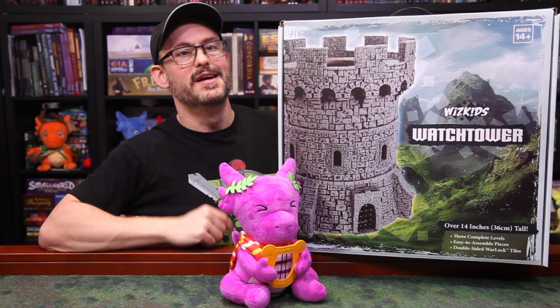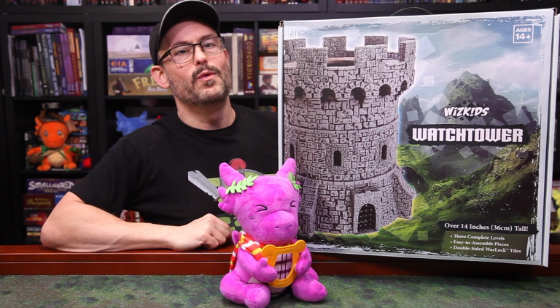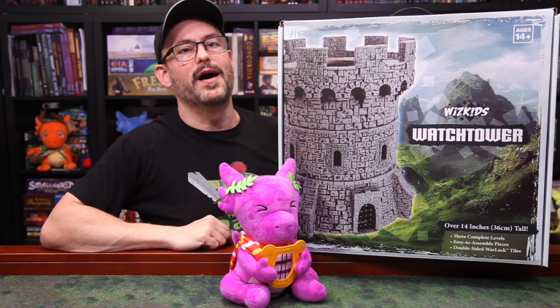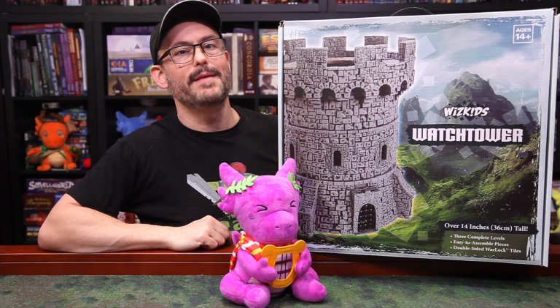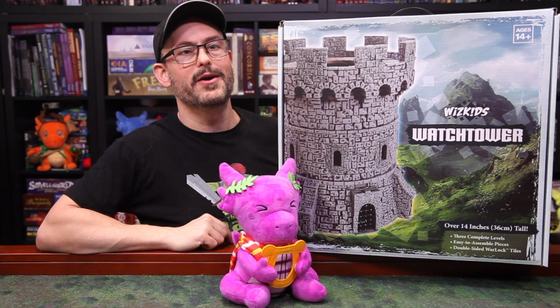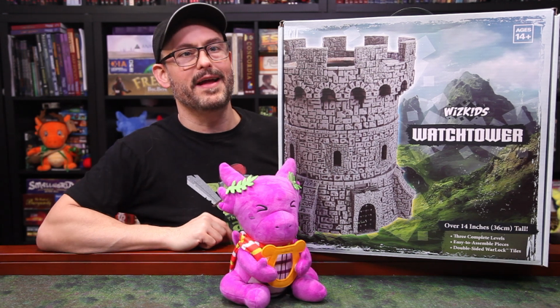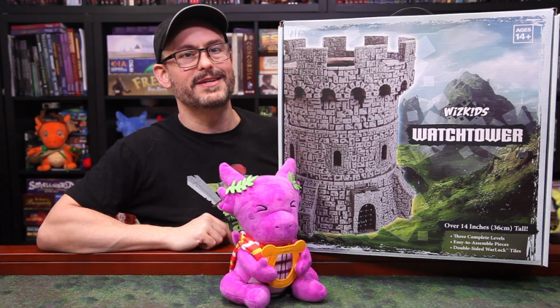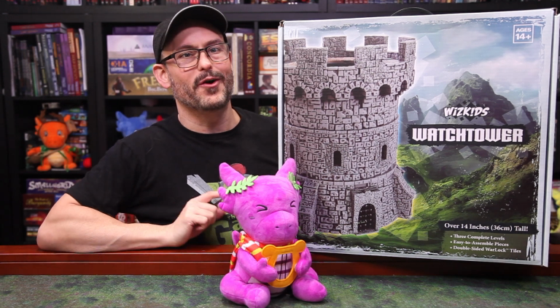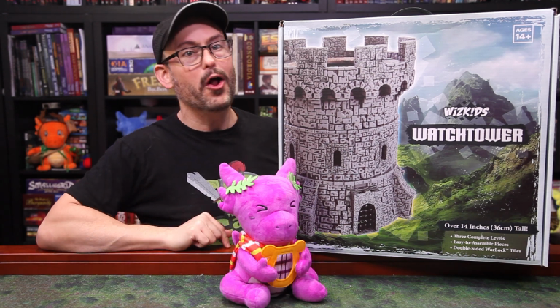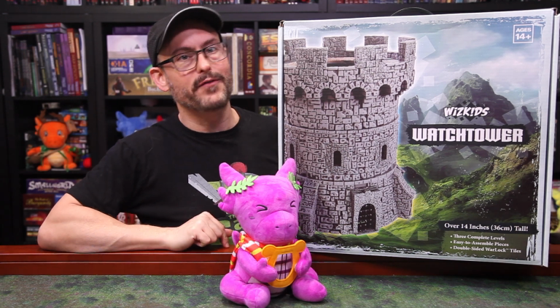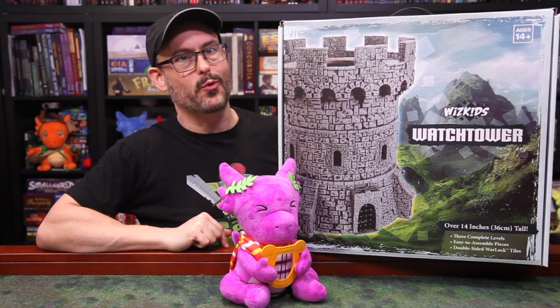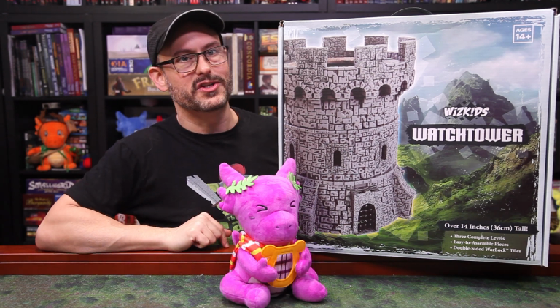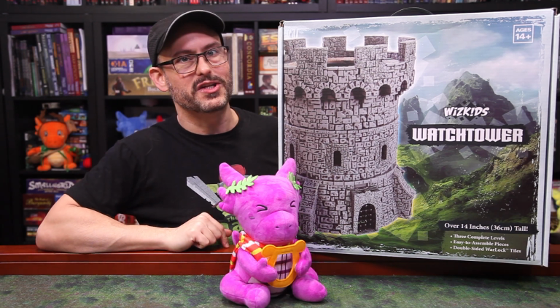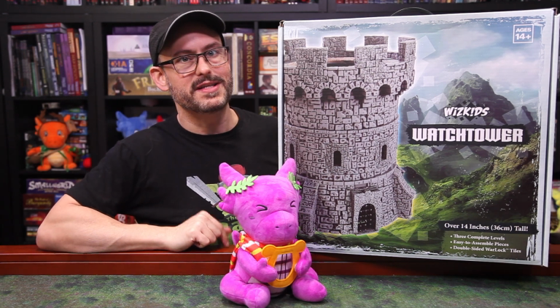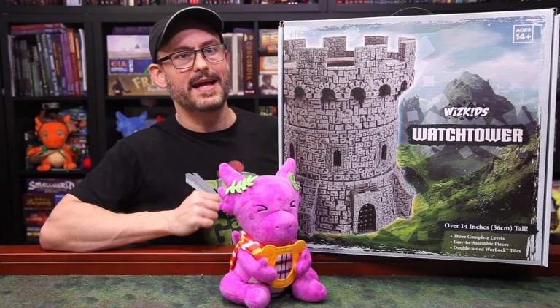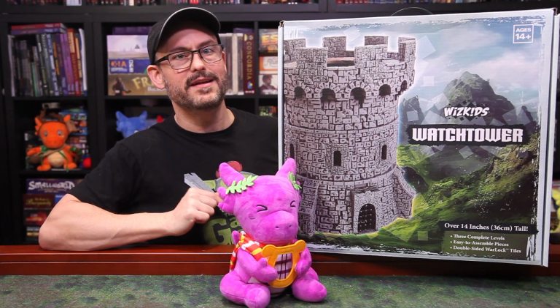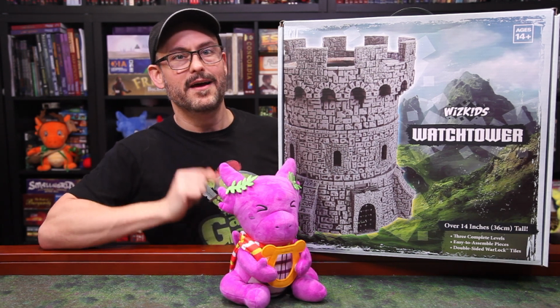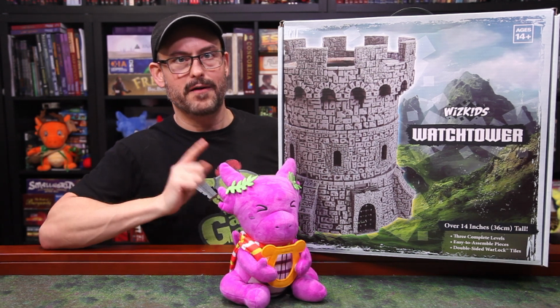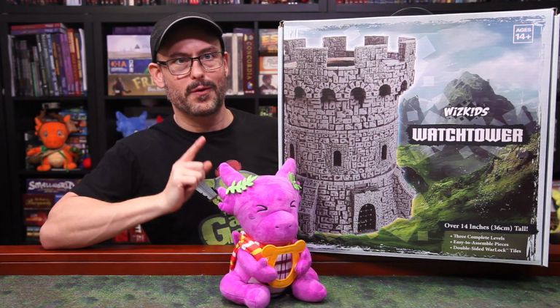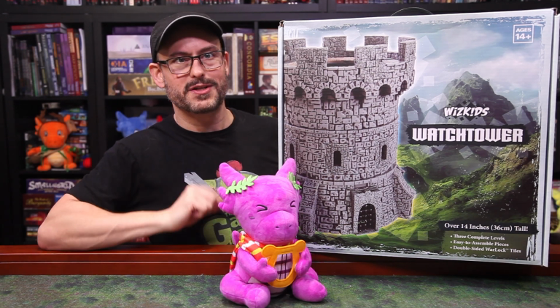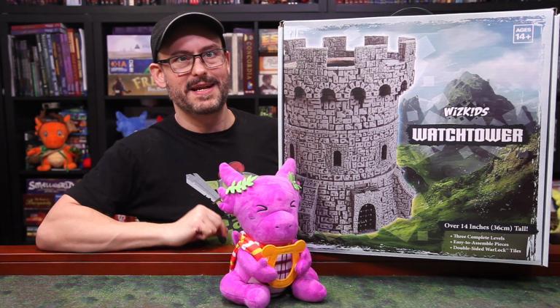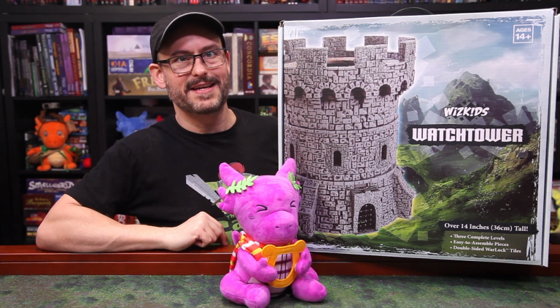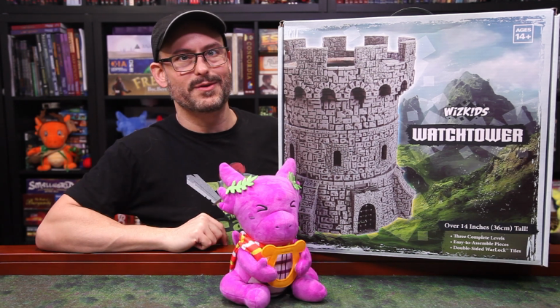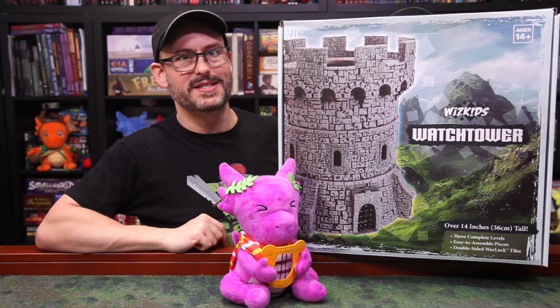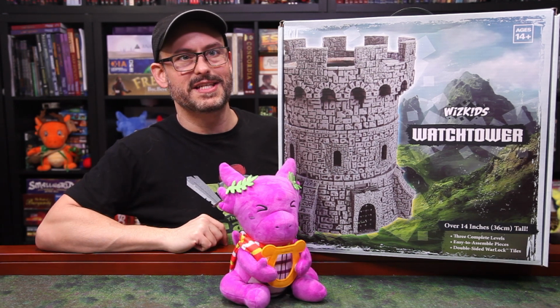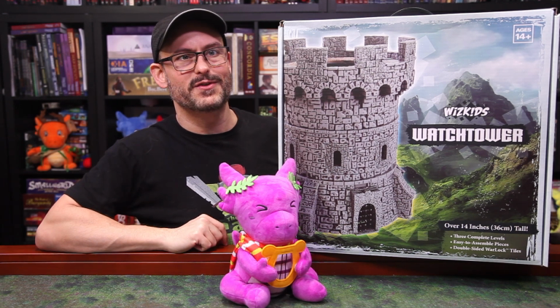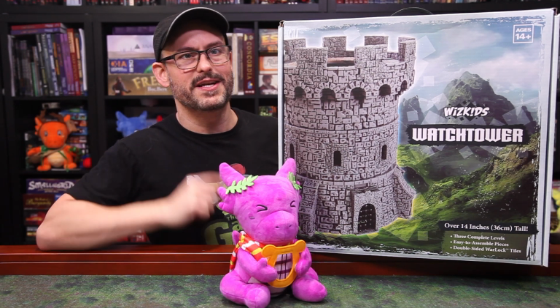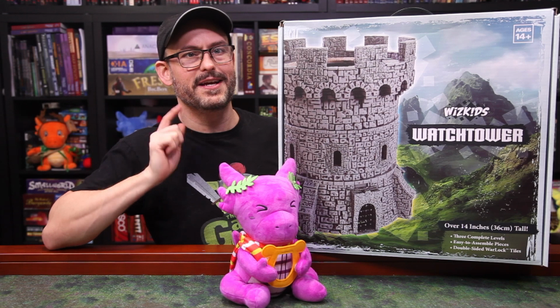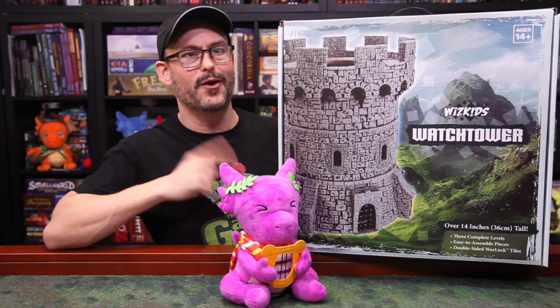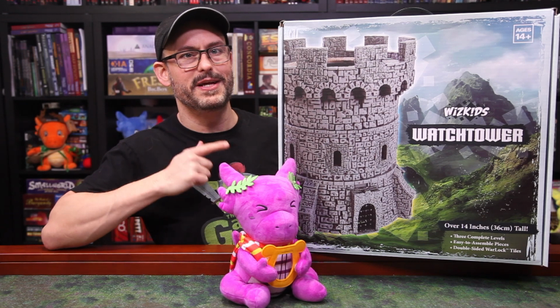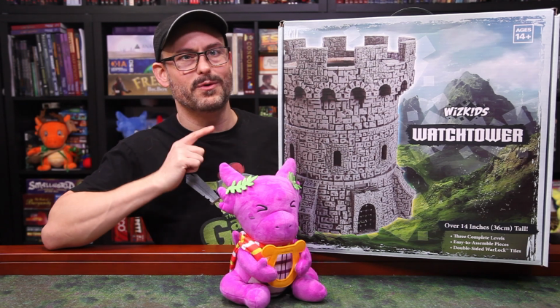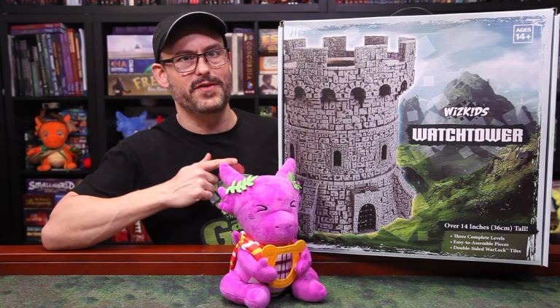I am here to answer all of your questions, and many thanks to WizKids for sending it our way to review.